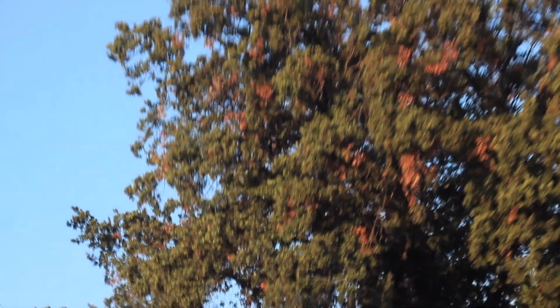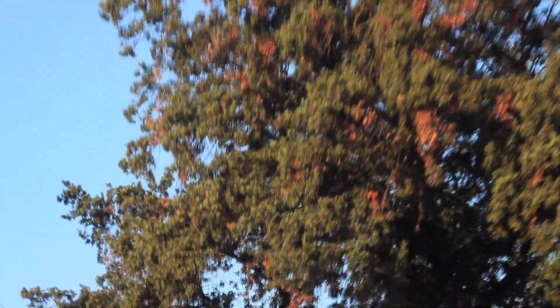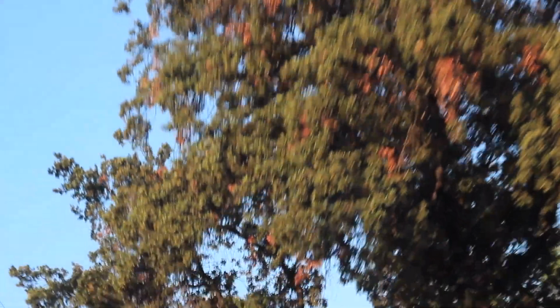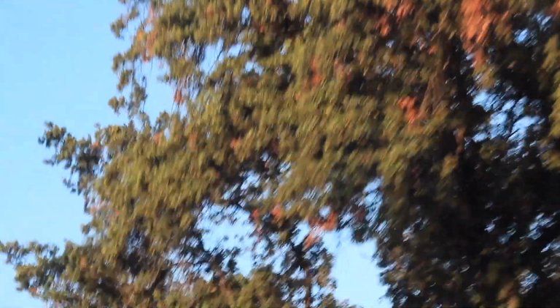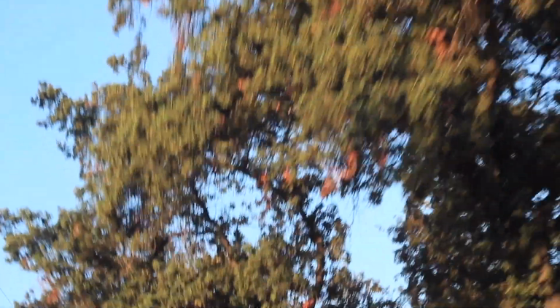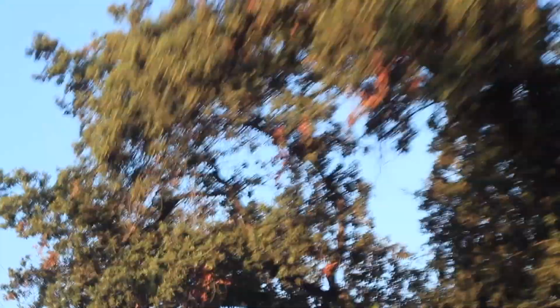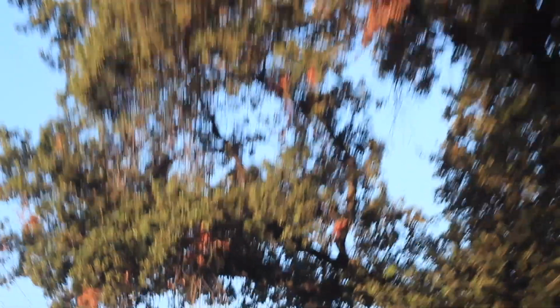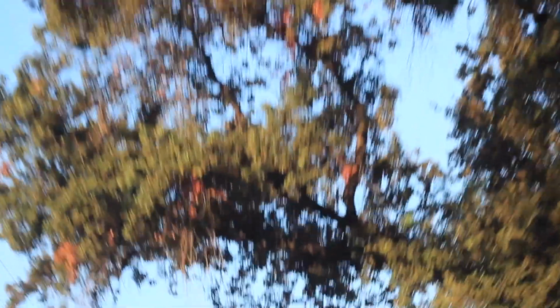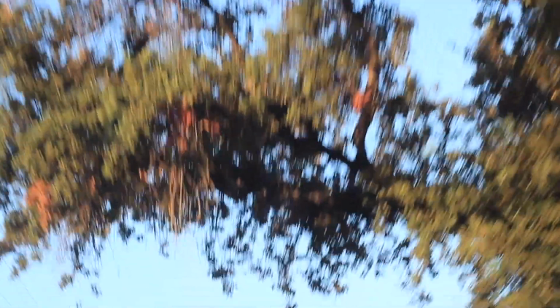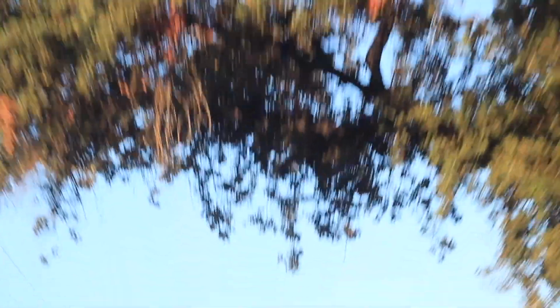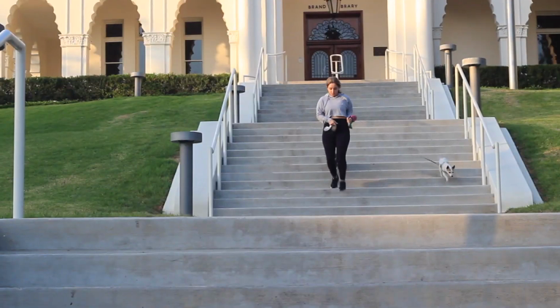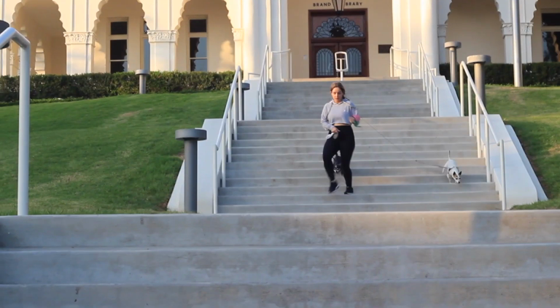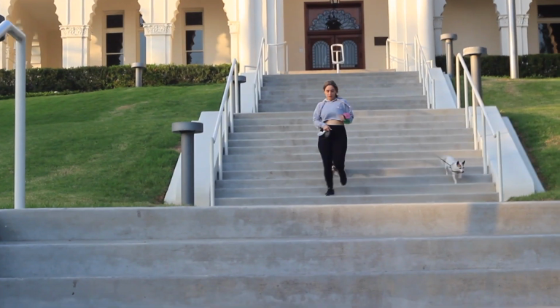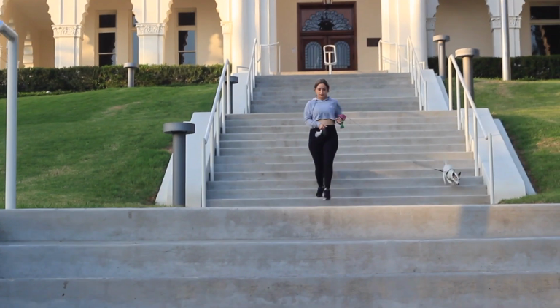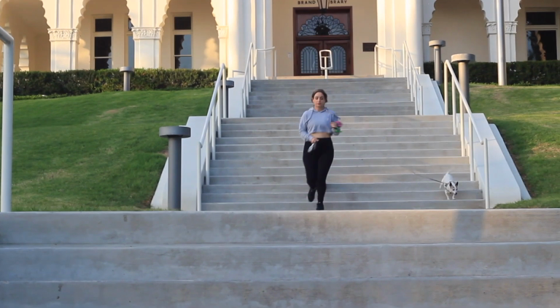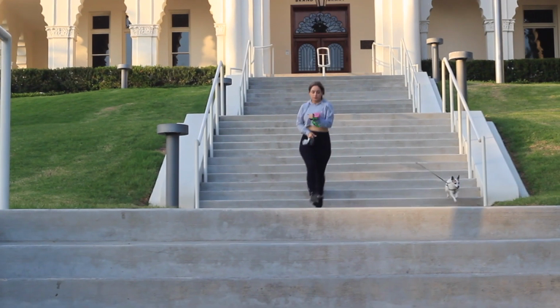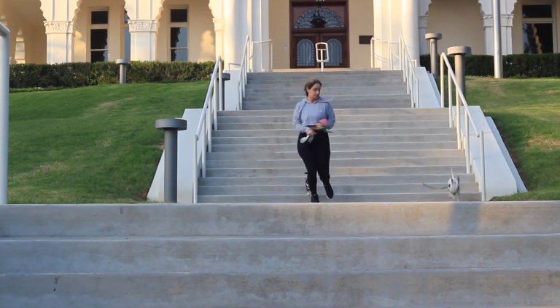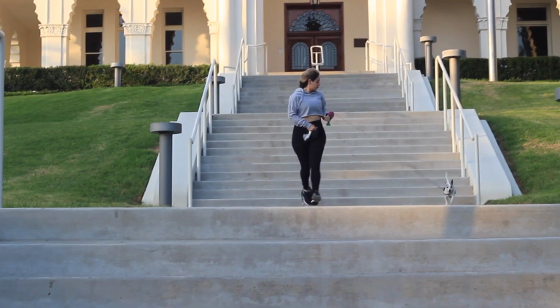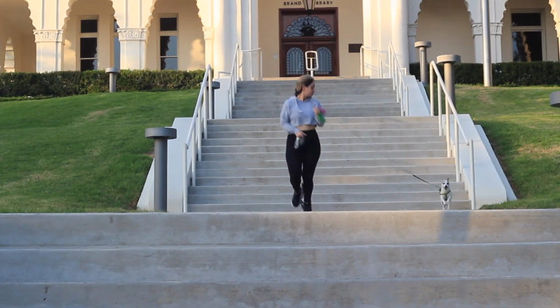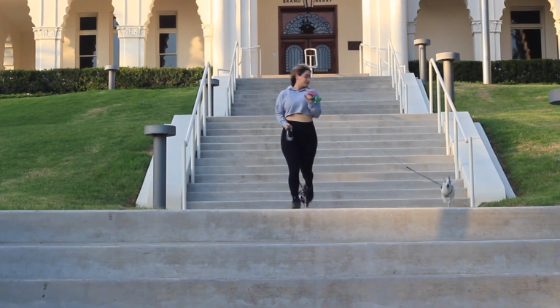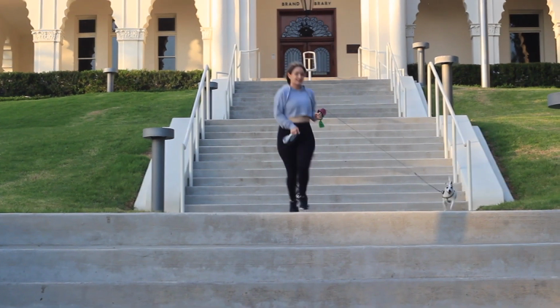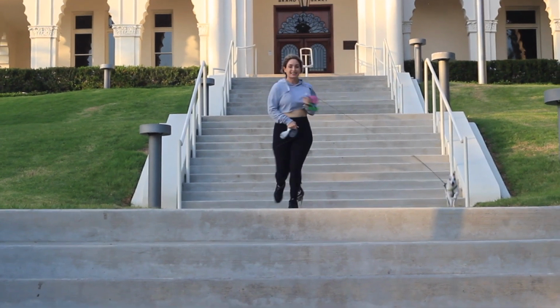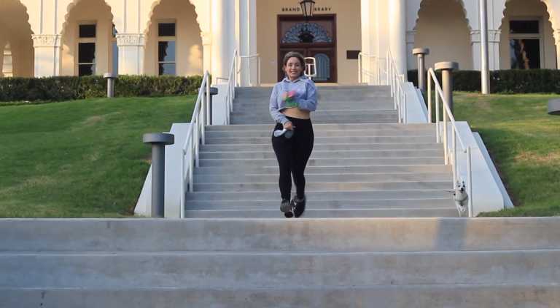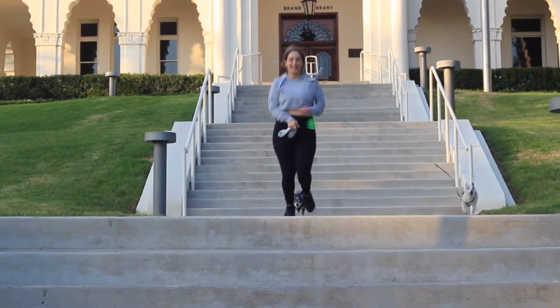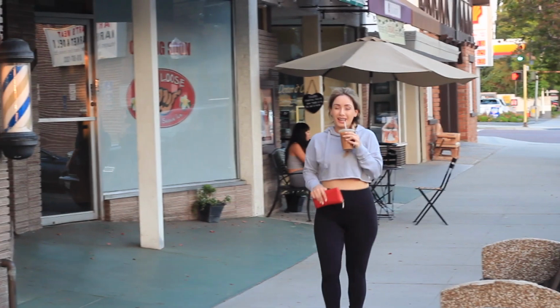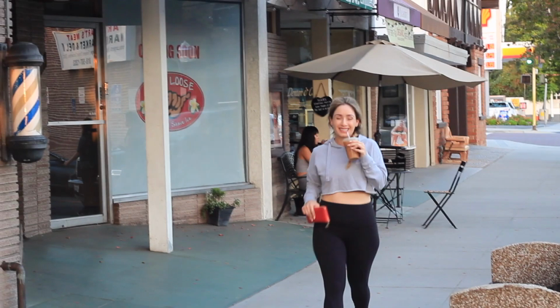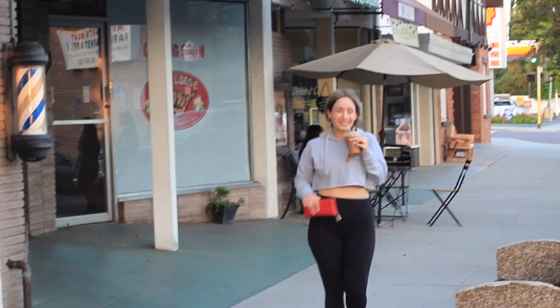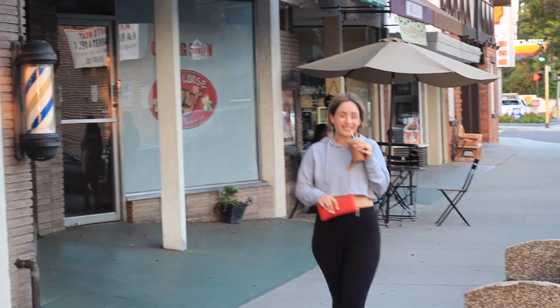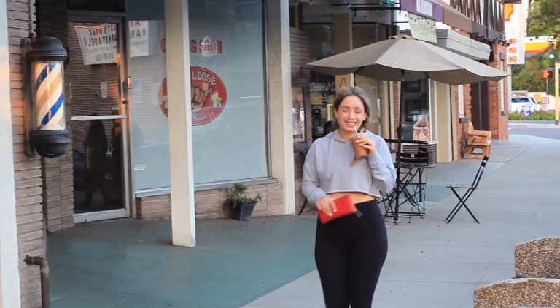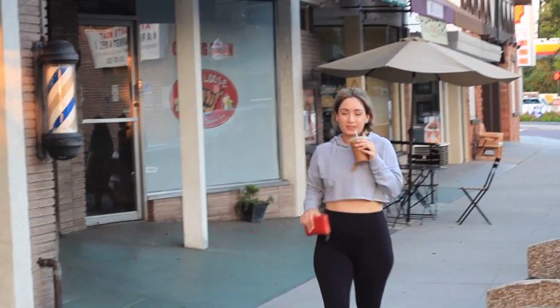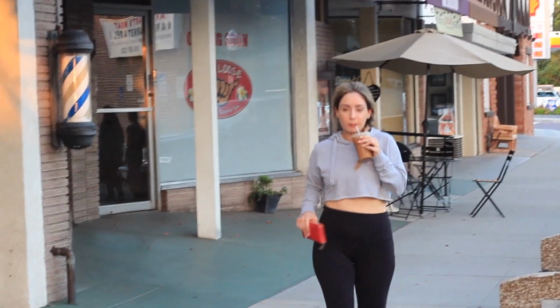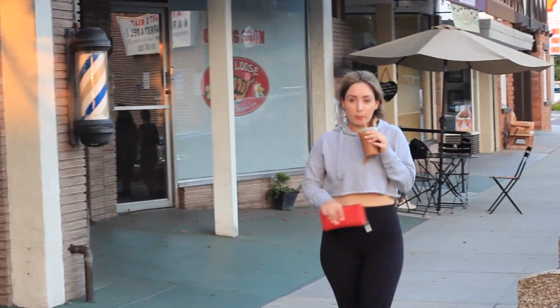Hello my beauties and welcome to my everyday gym routine. This is what I do on my days off and when I work out.